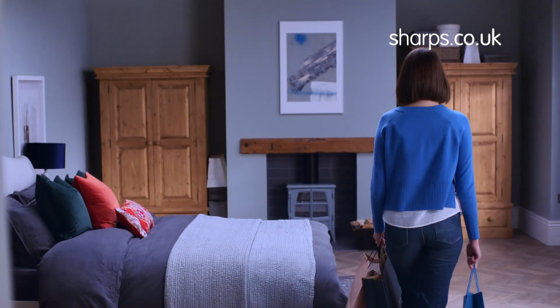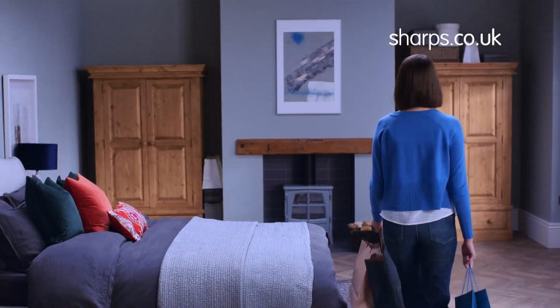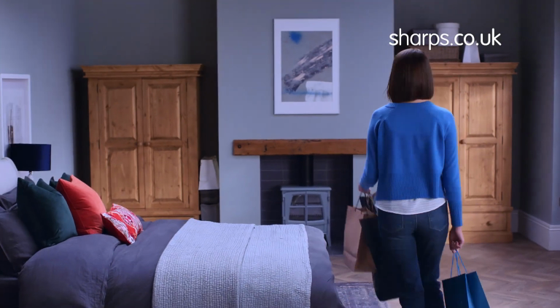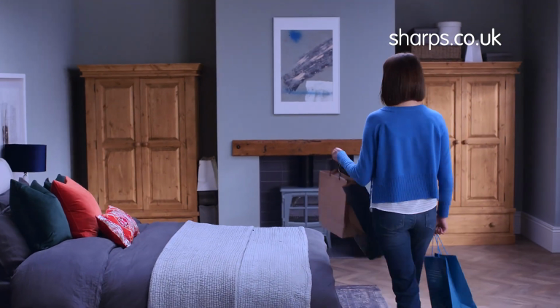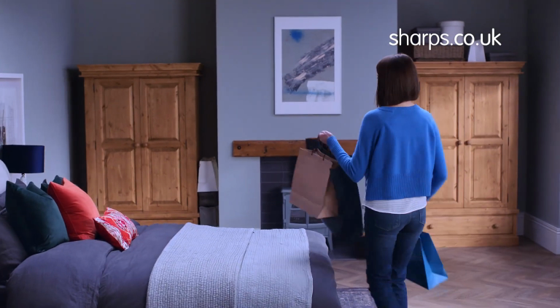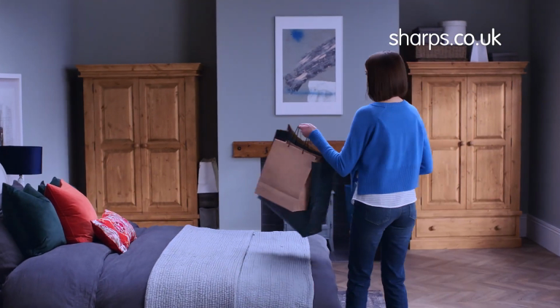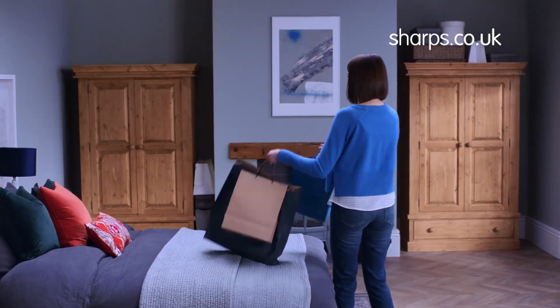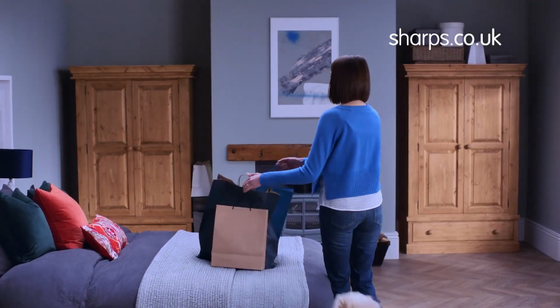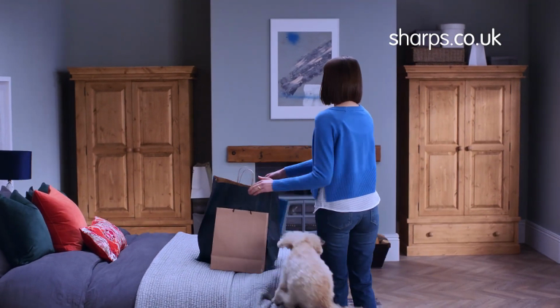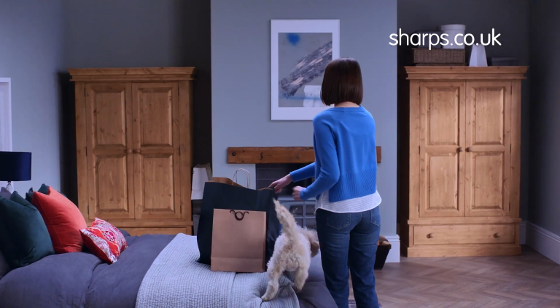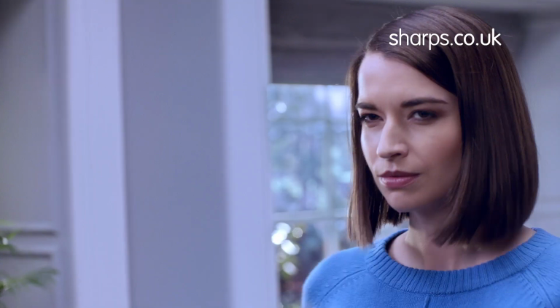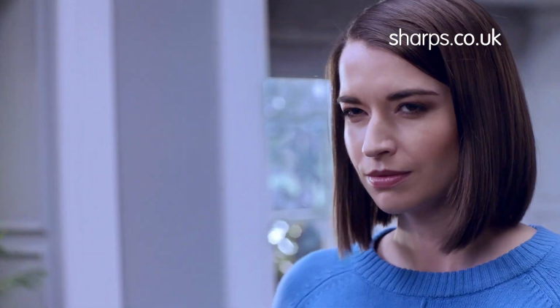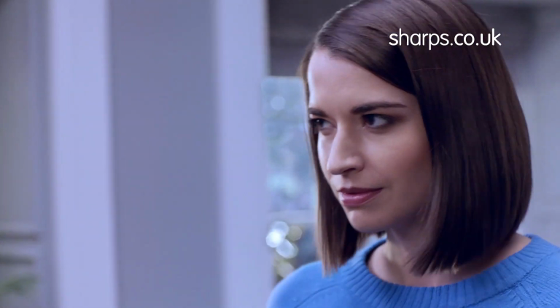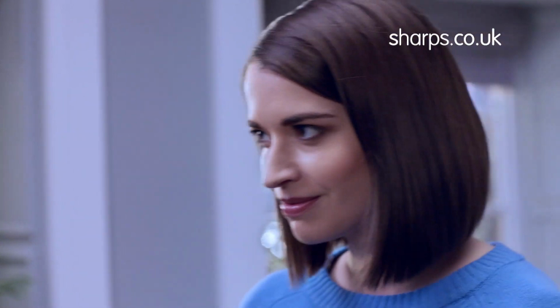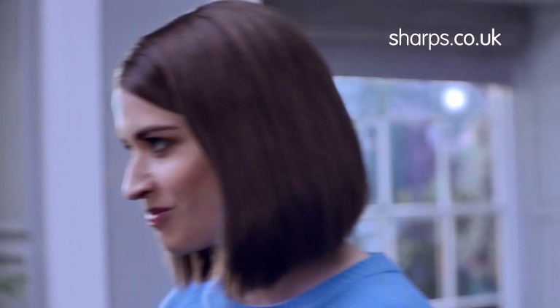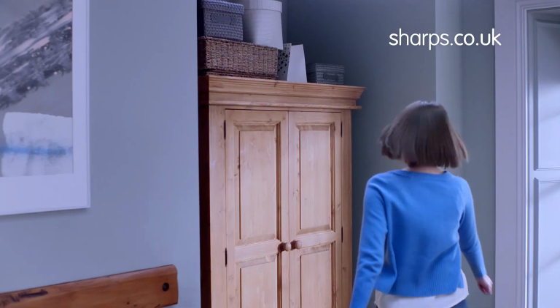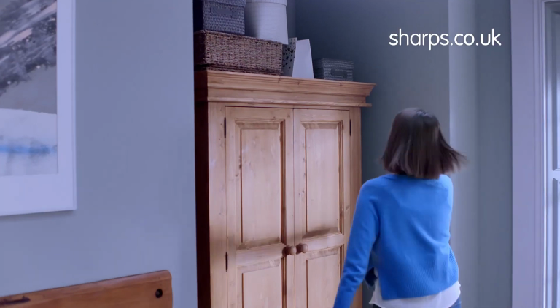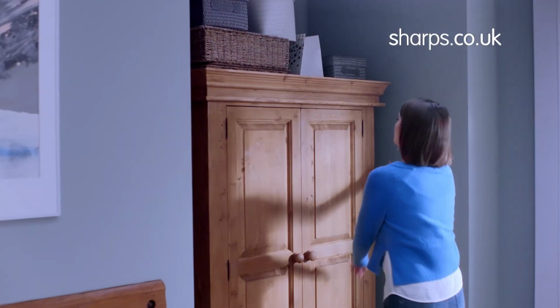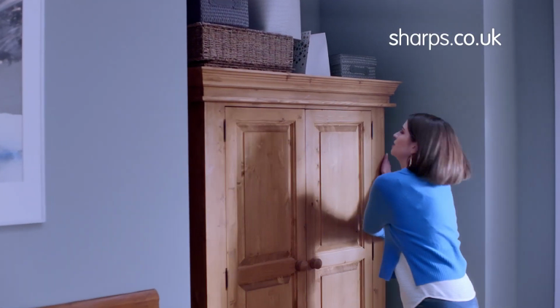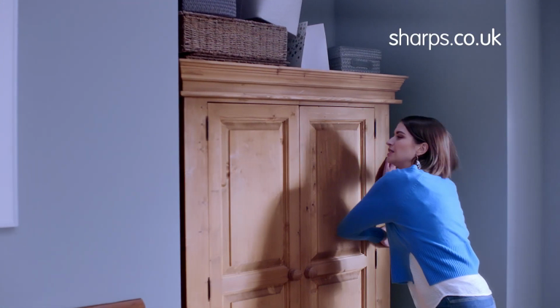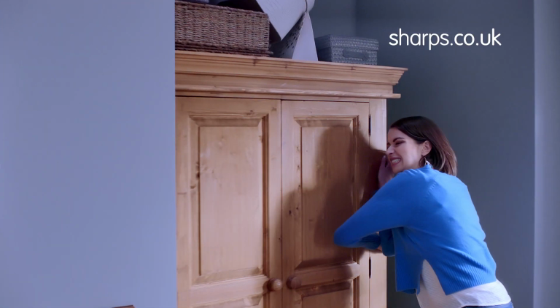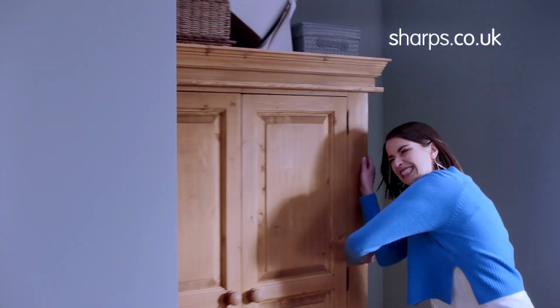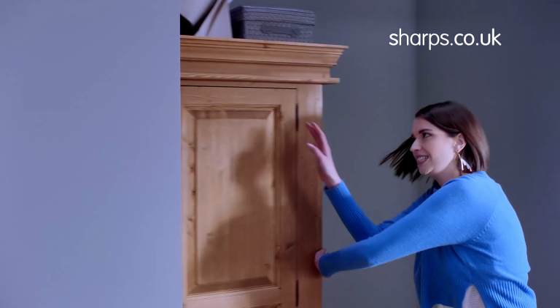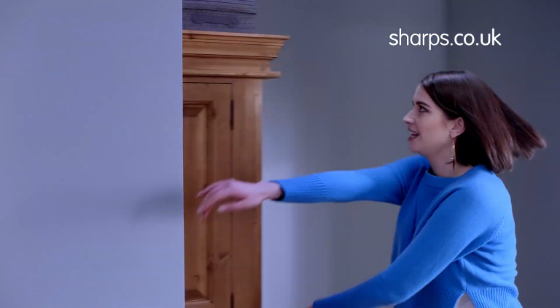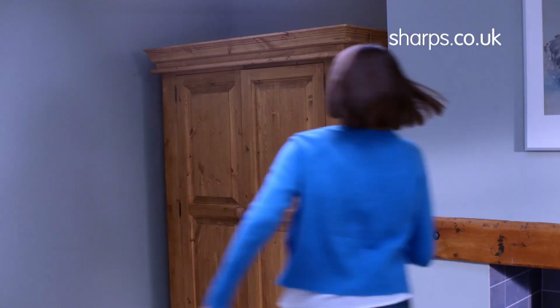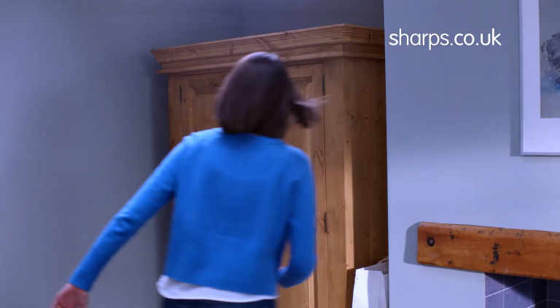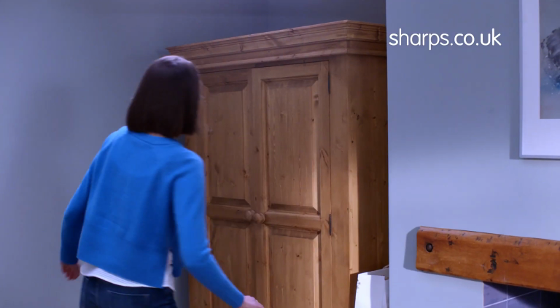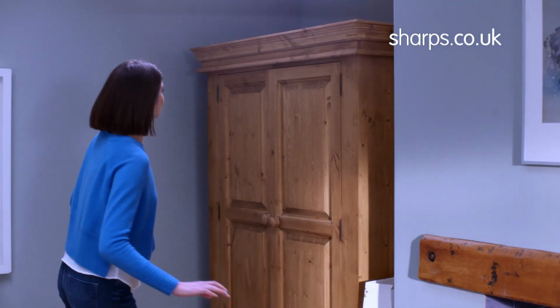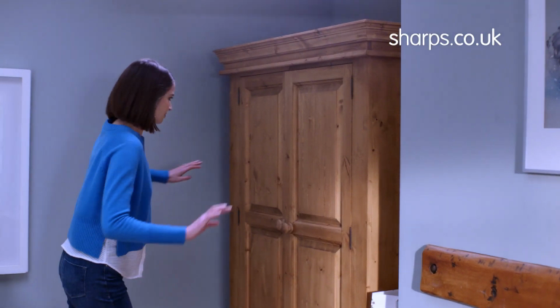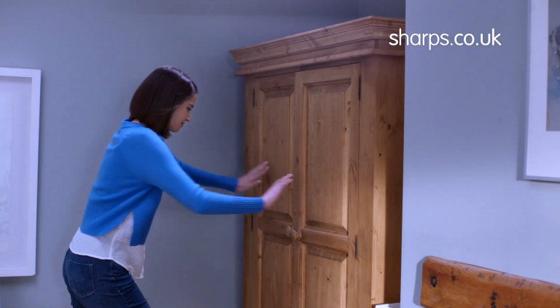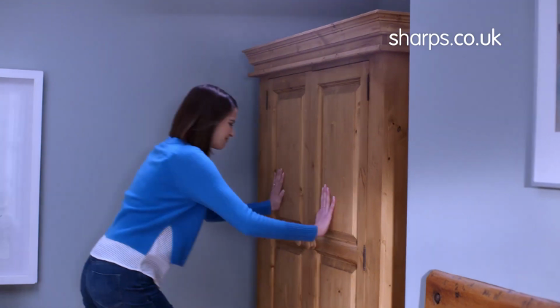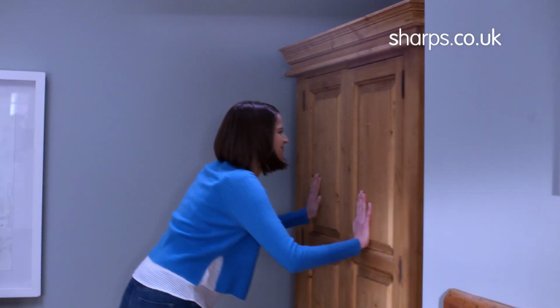Are your old freestanding wardrobes a waste of space? Then let us help you uncover the hidden space in your bedroom.